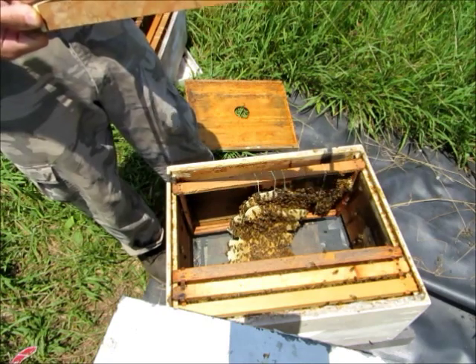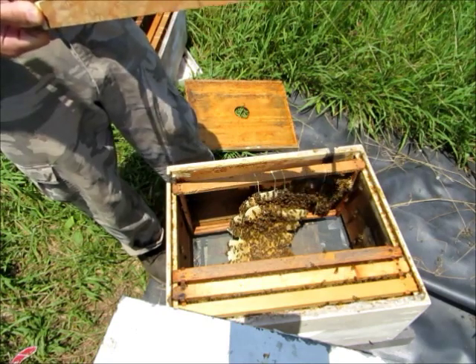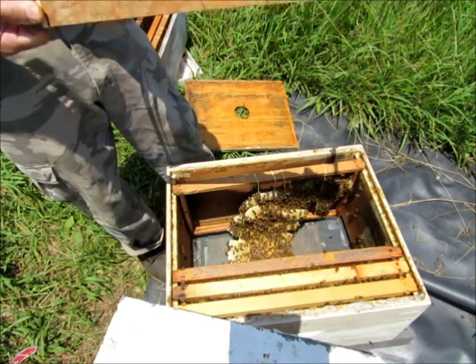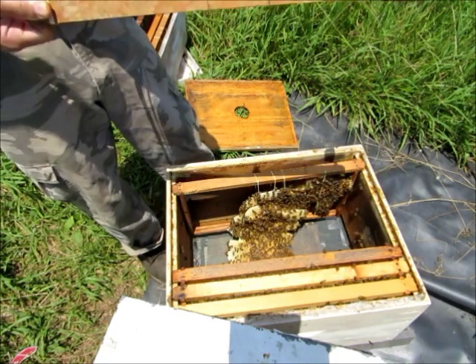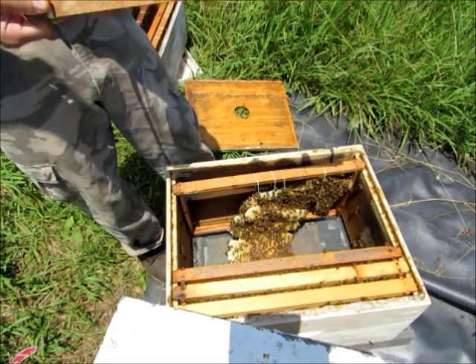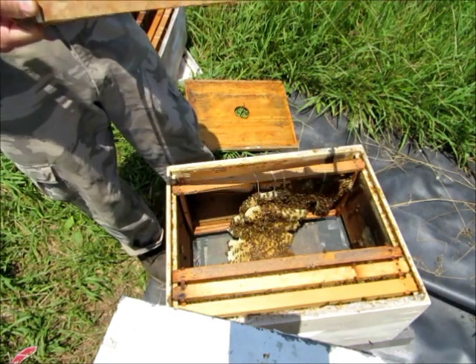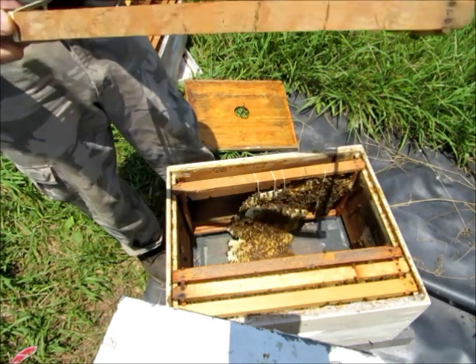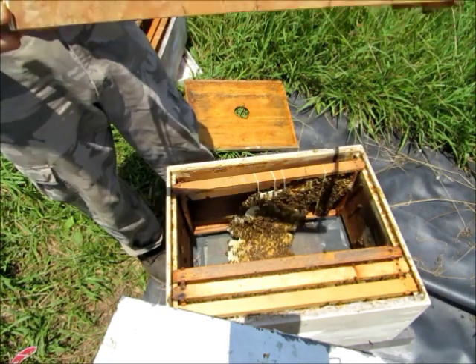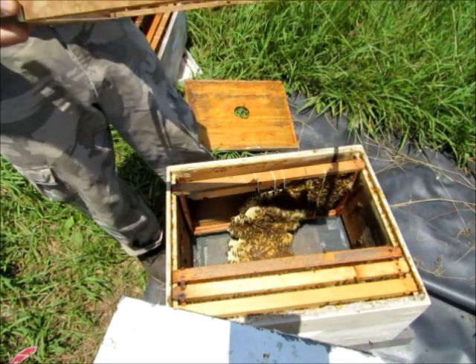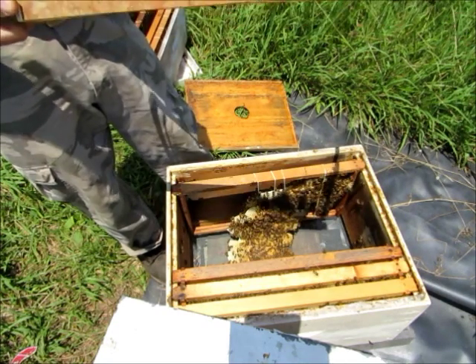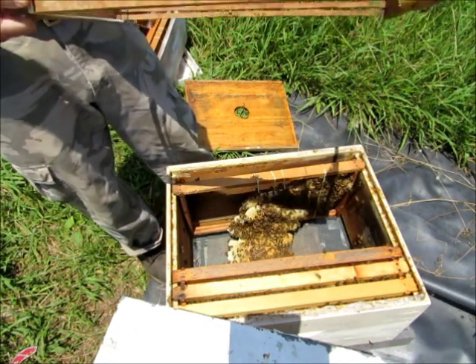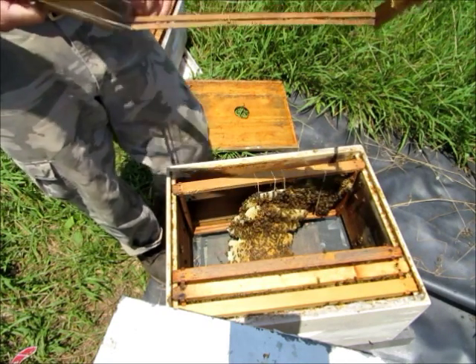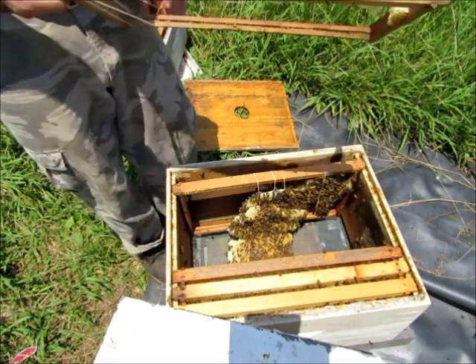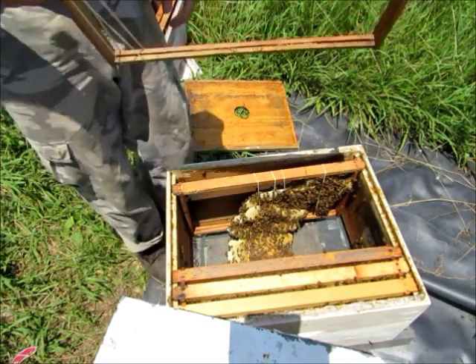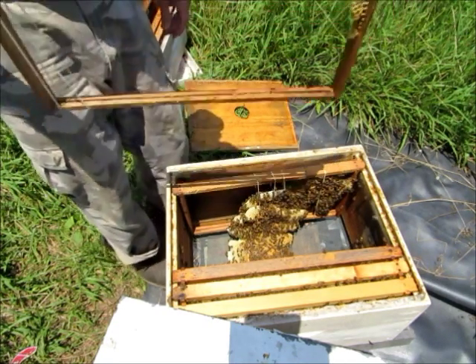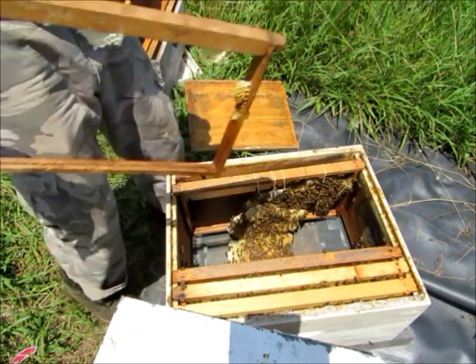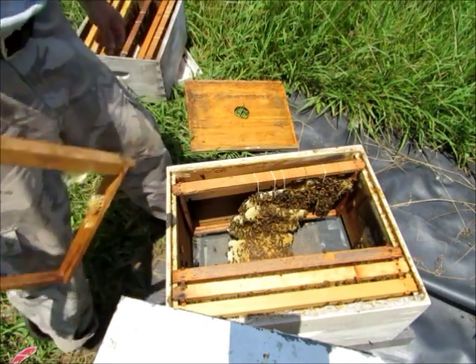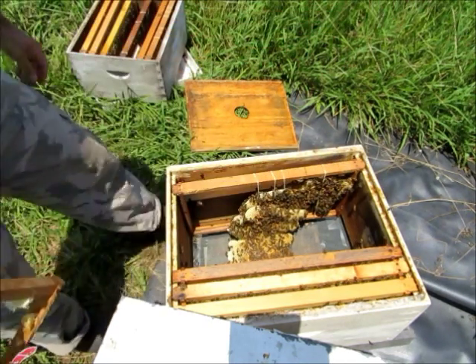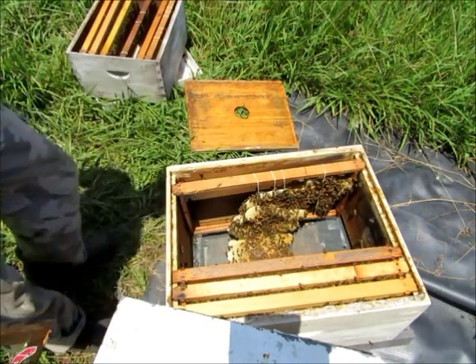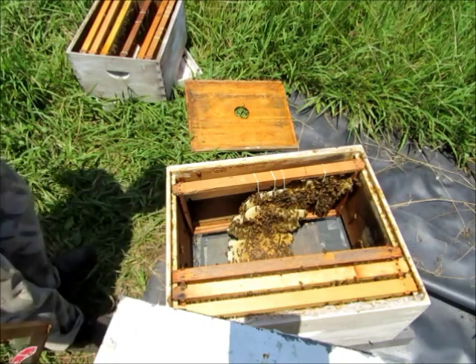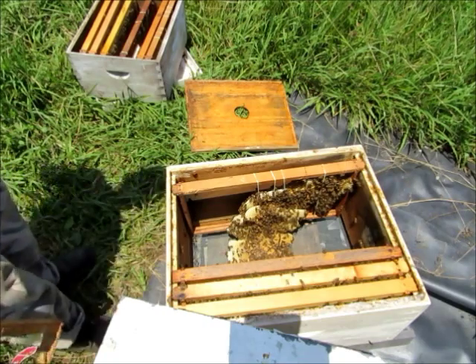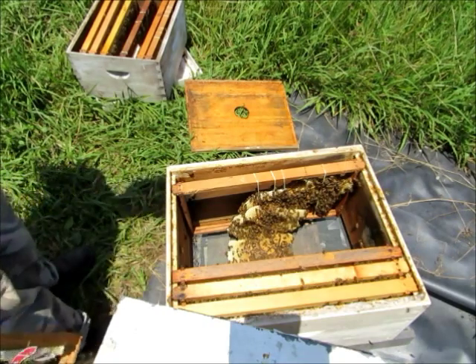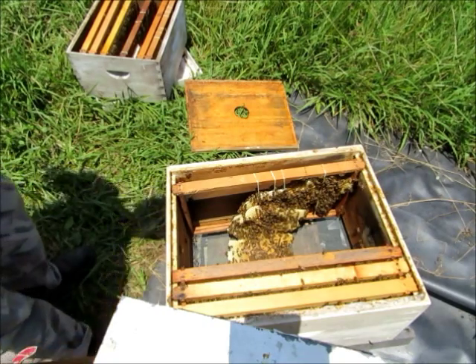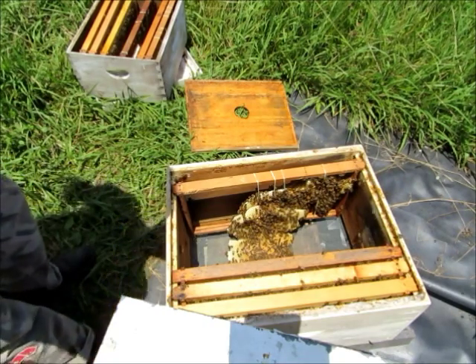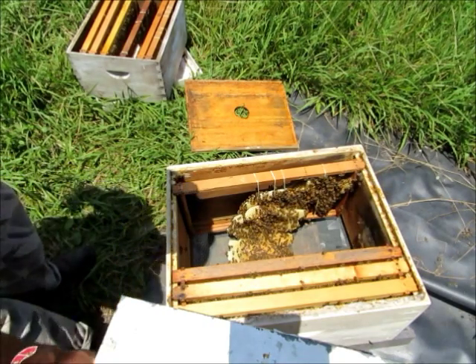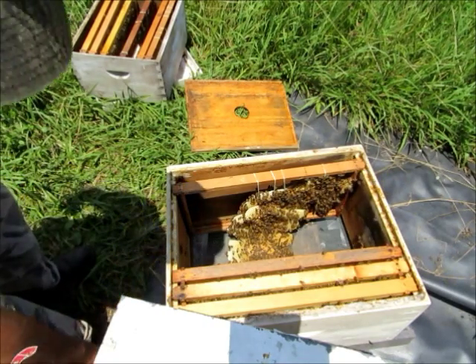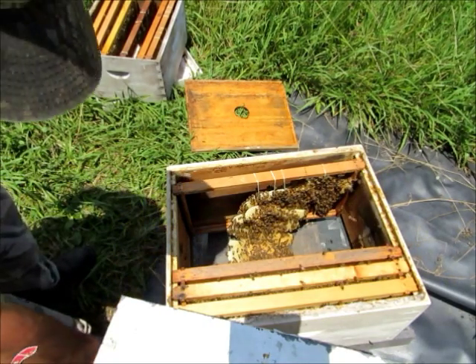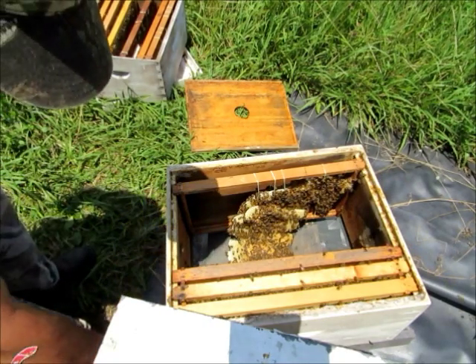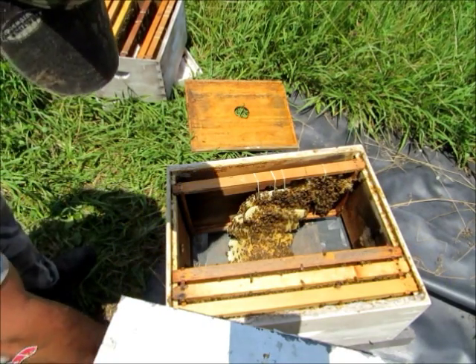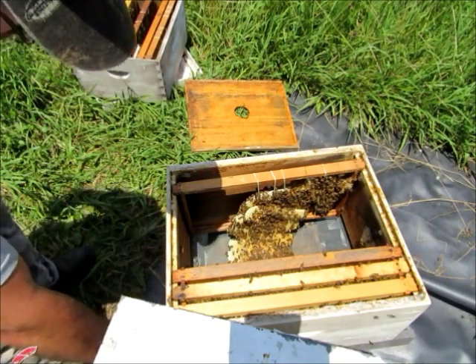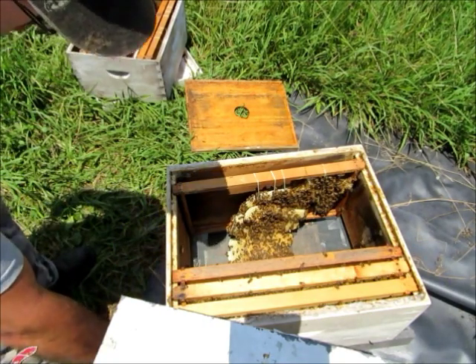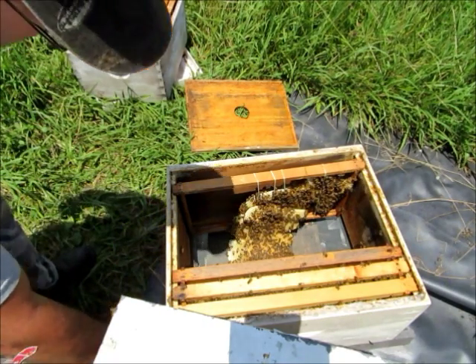Still got some rubber bands on them right here on this frame. There's some other rubber bands on these other frames — let me get them off.